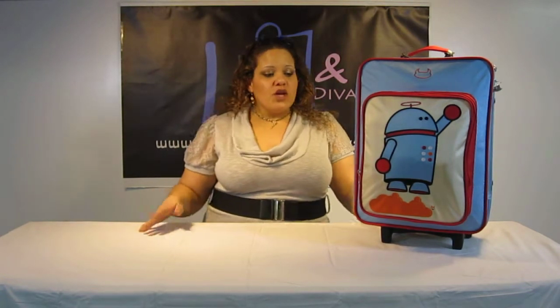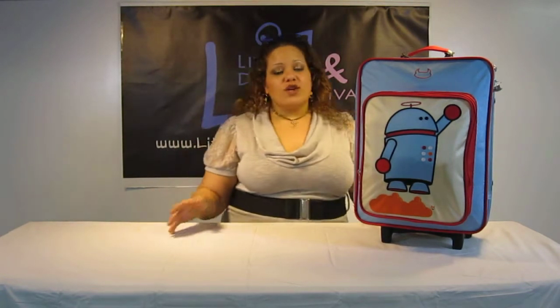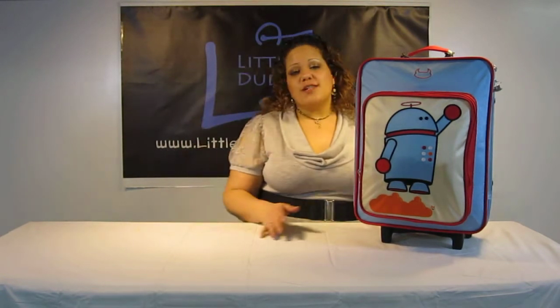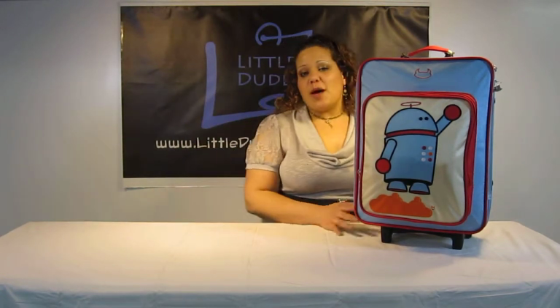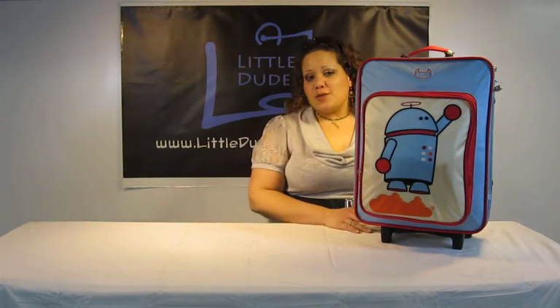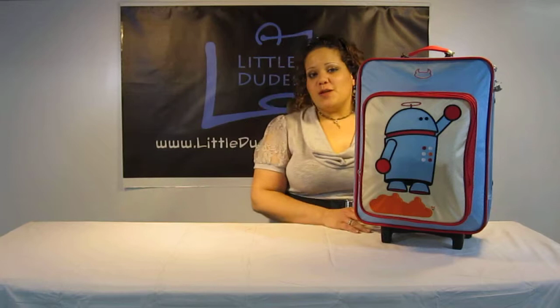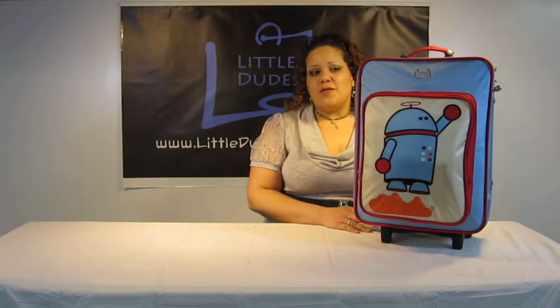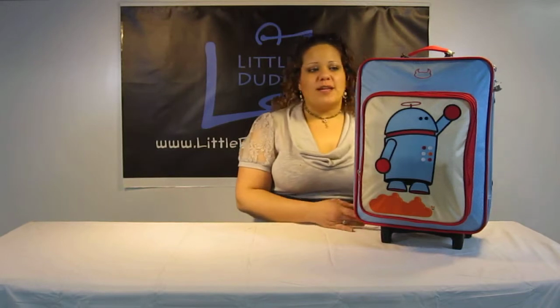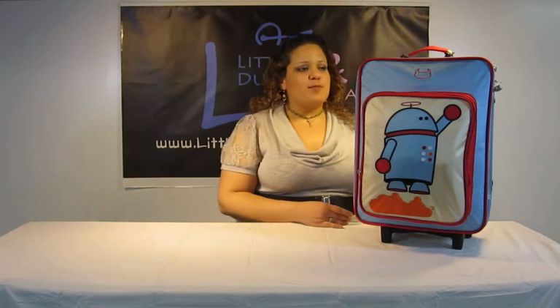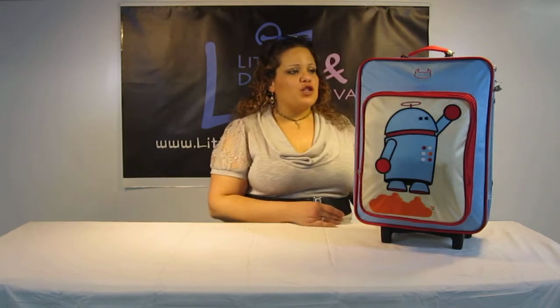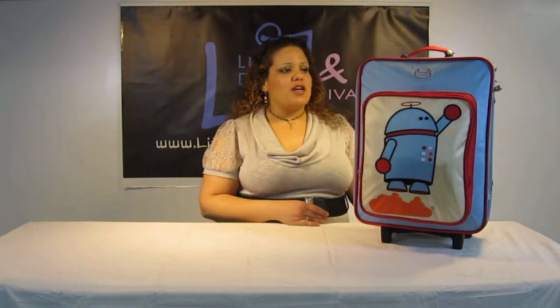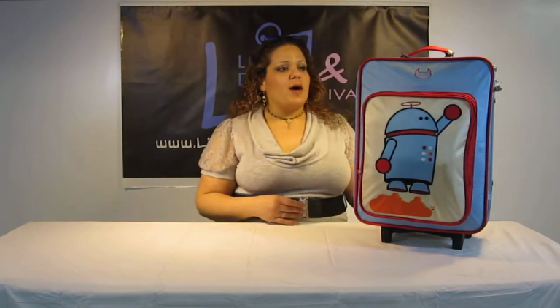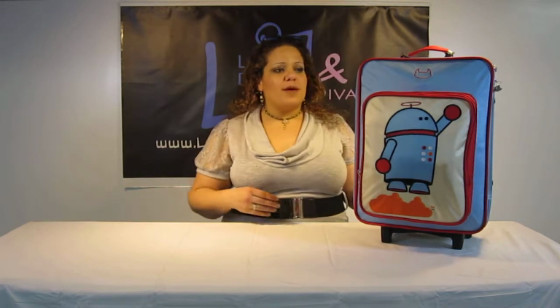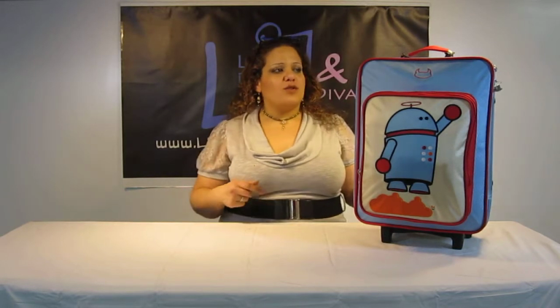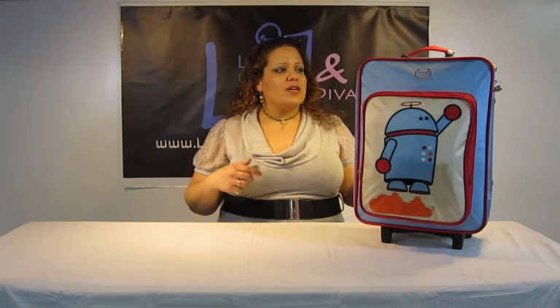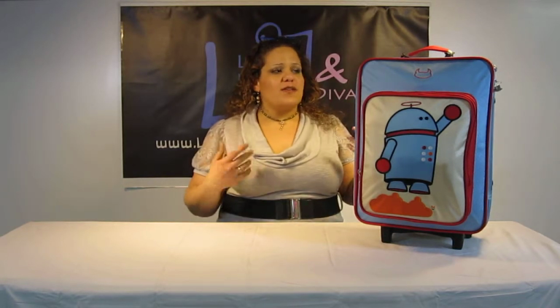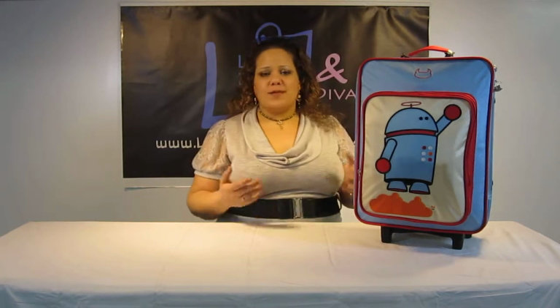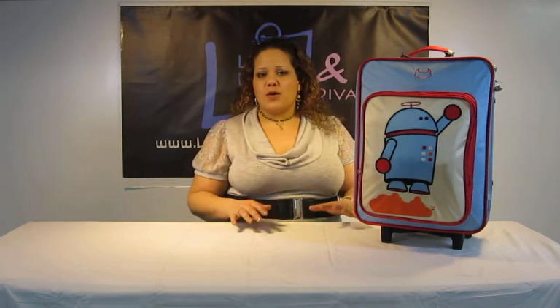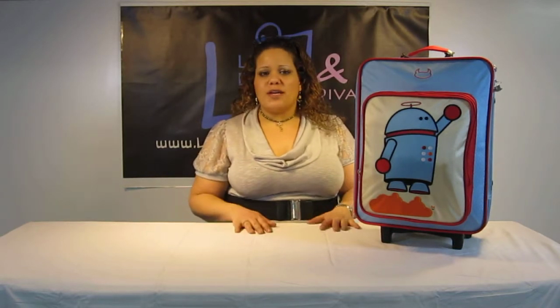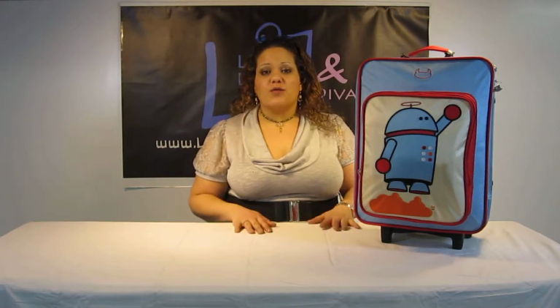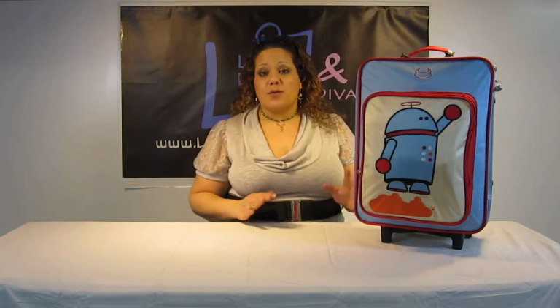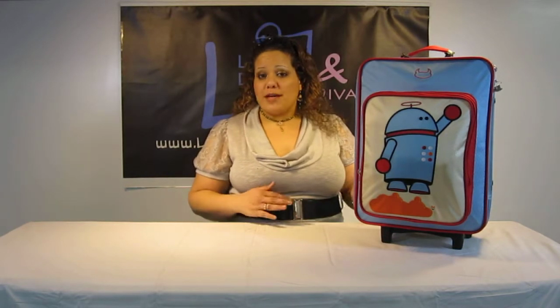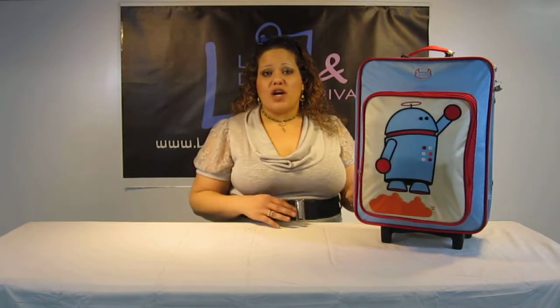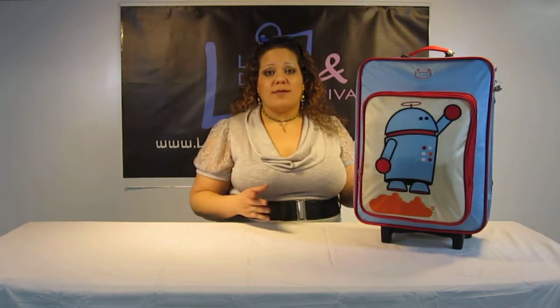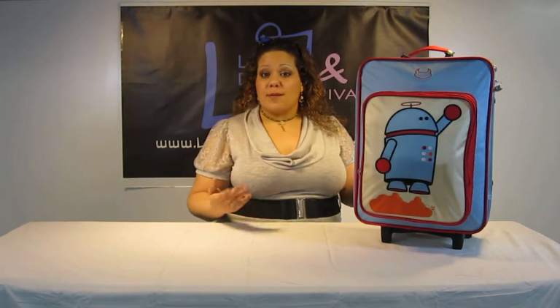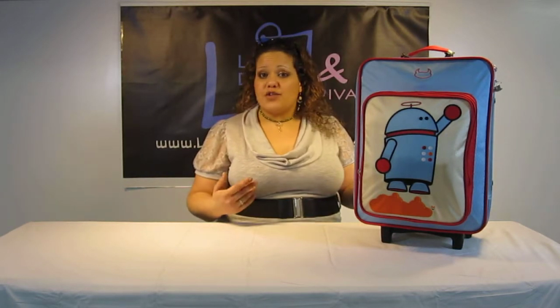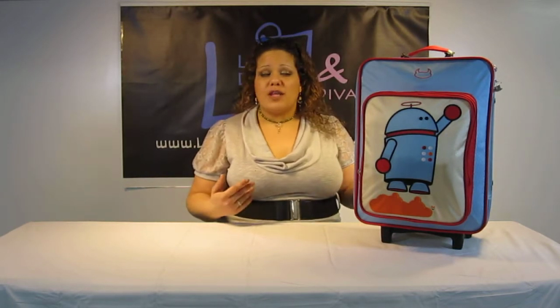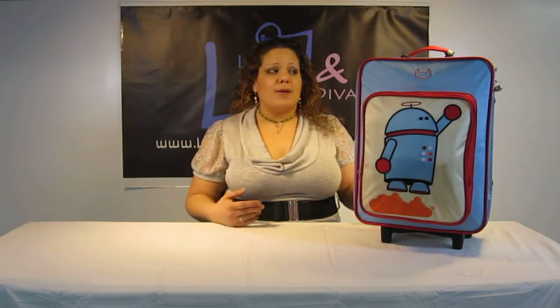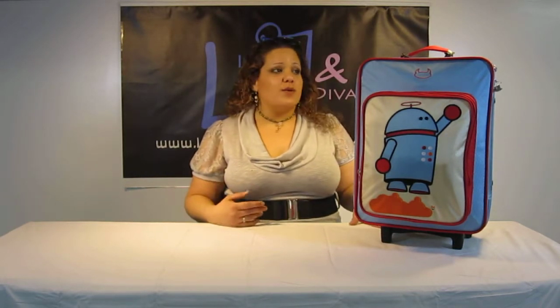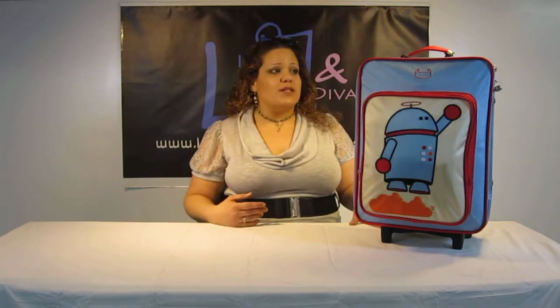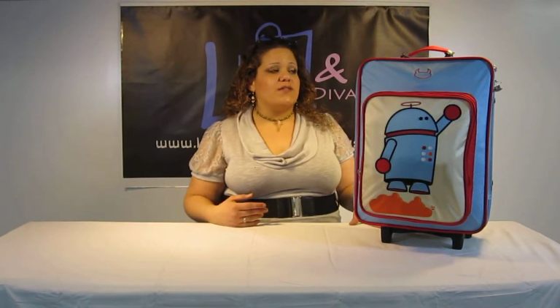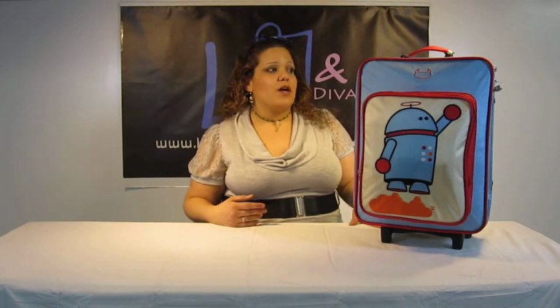Your kids will absolutely love it, especially if you can give it as a birthday gift with the matching items — I mentioned that in my previous video.